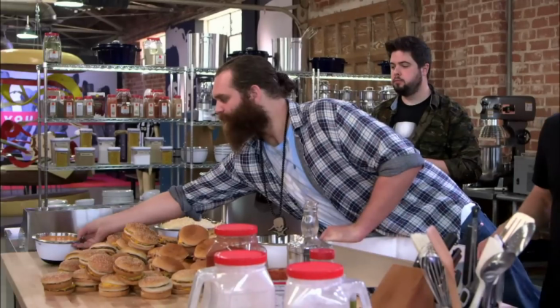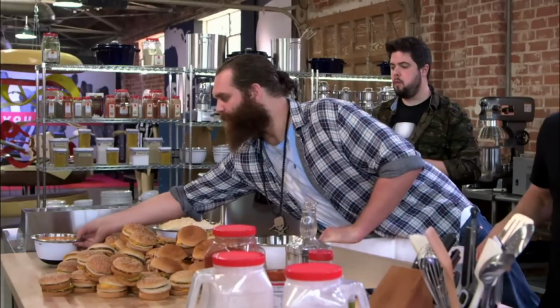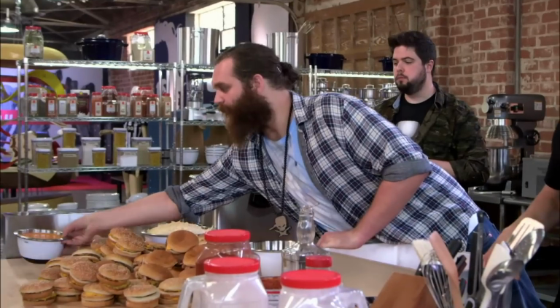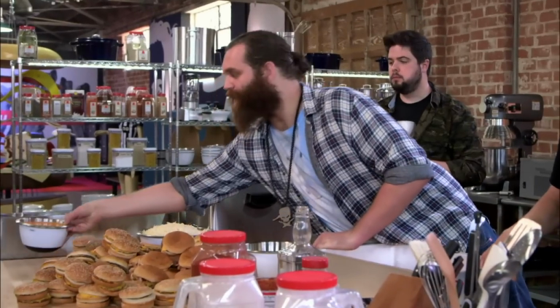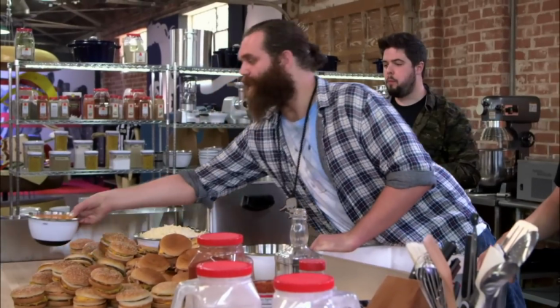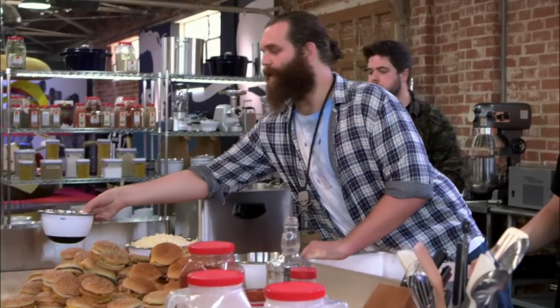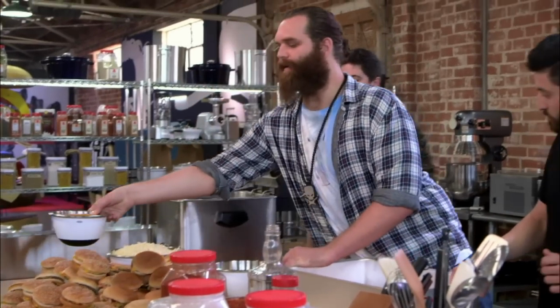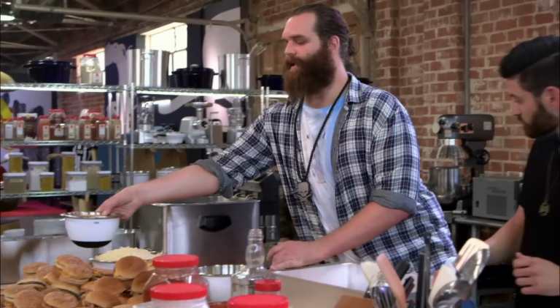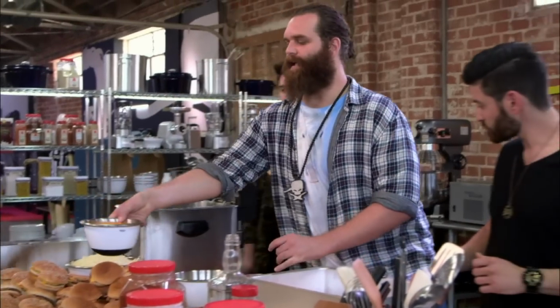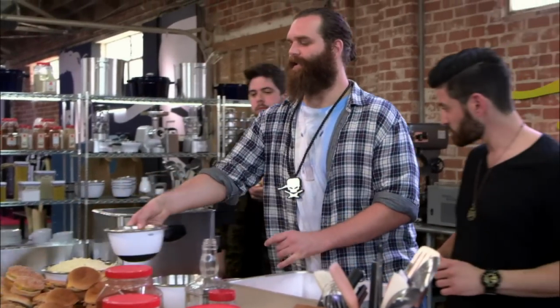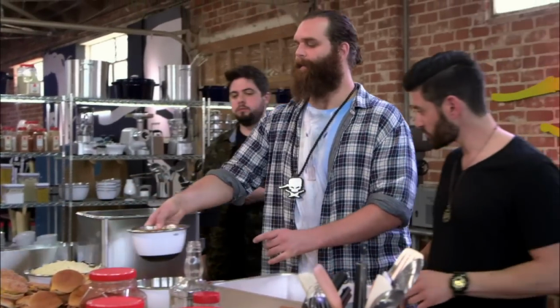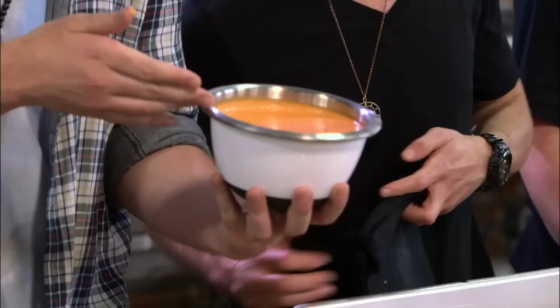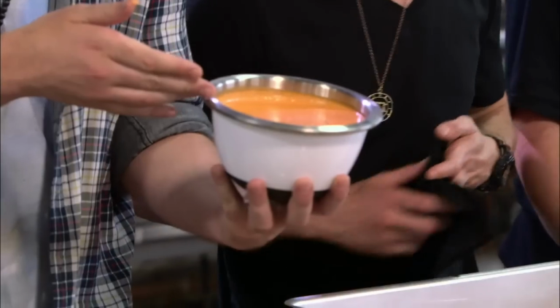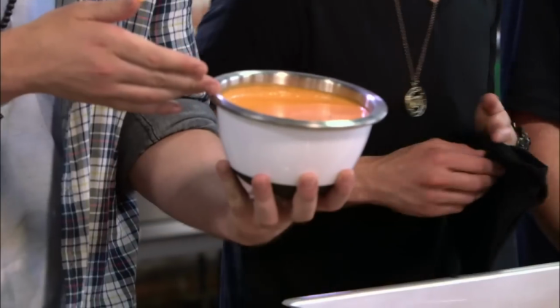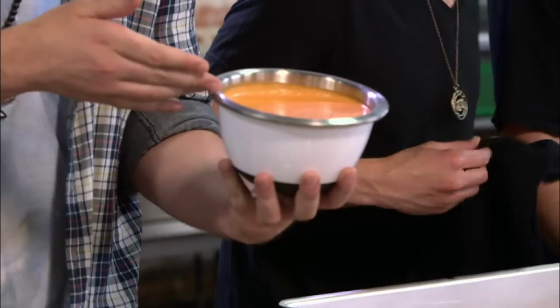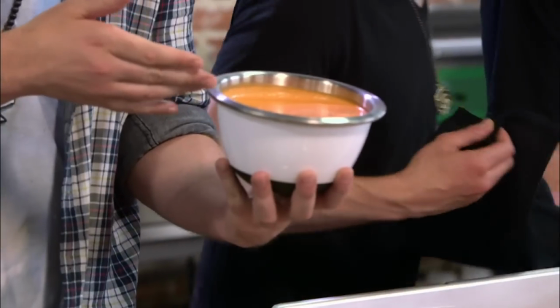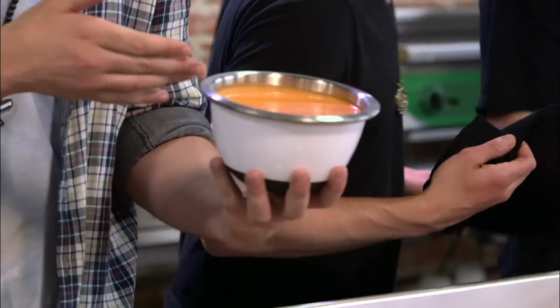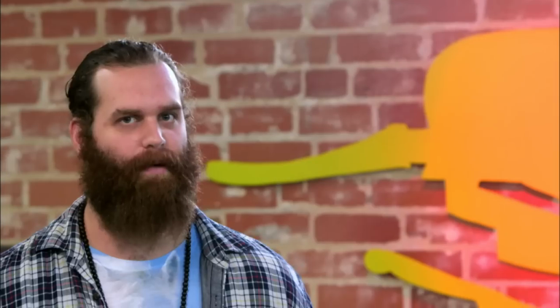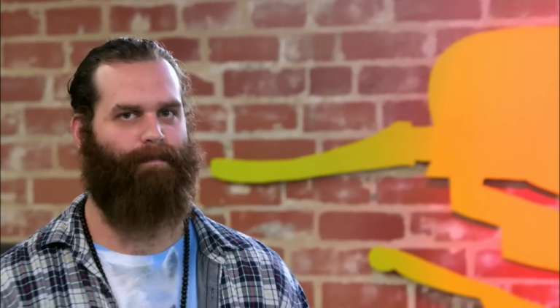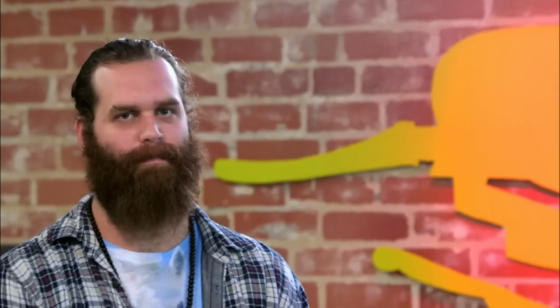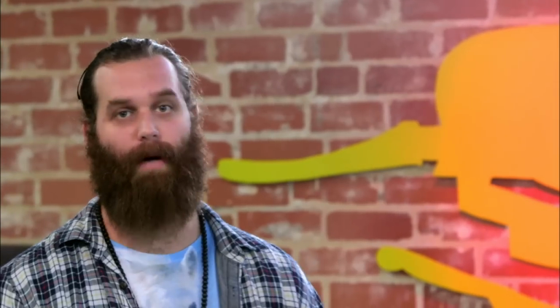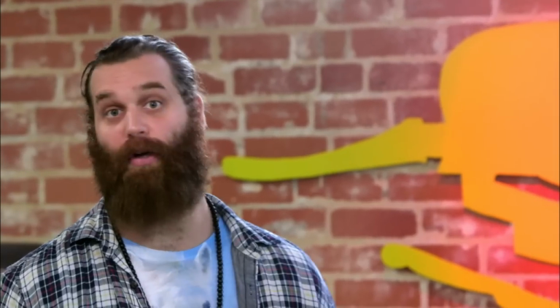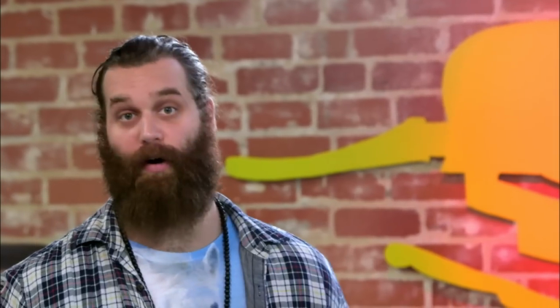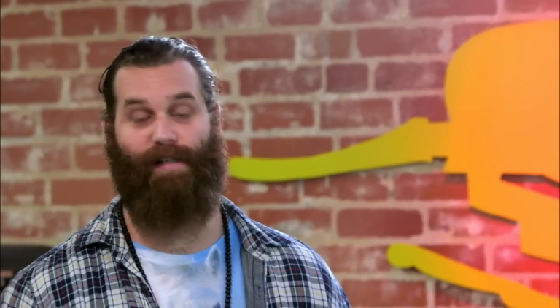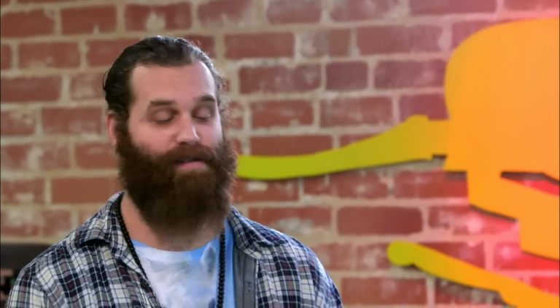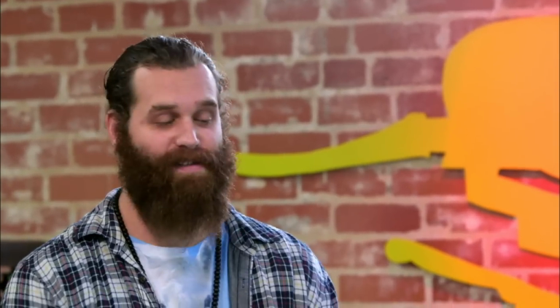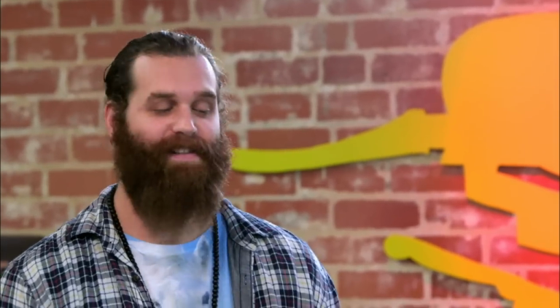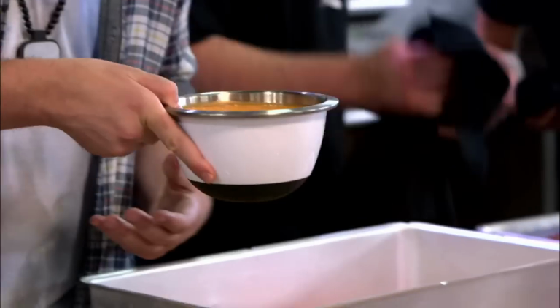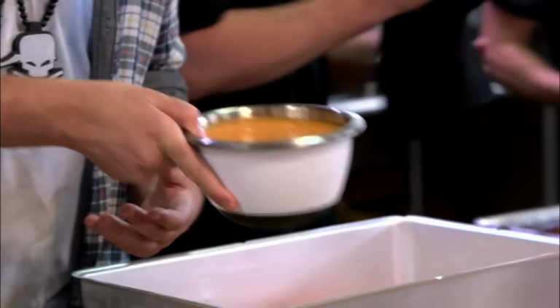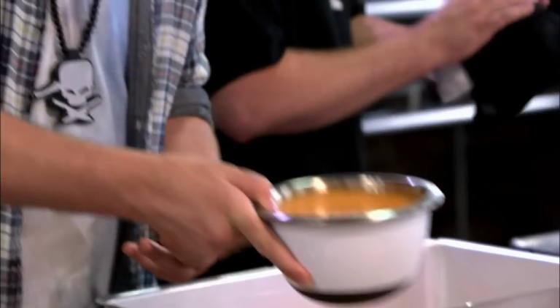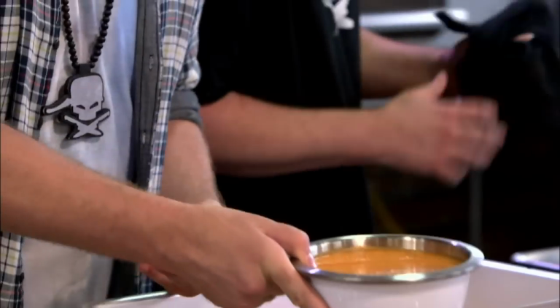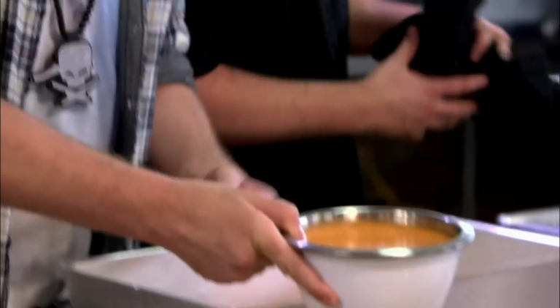Instead of ricotta cheese we're gonna be using this — Big Mark sauce from Mark Darnold's house. Mark Darnold's.